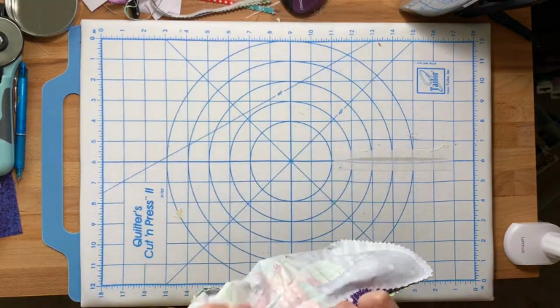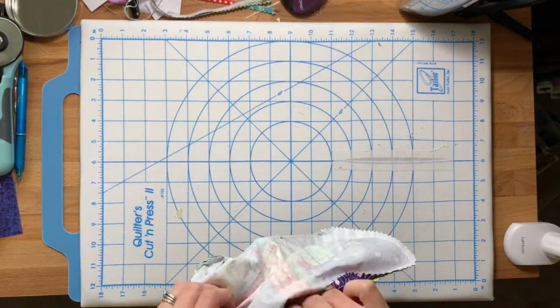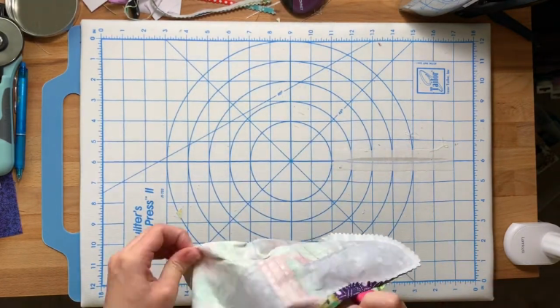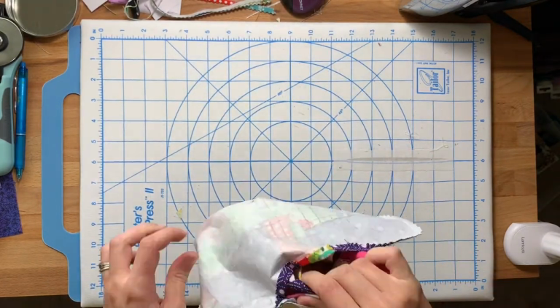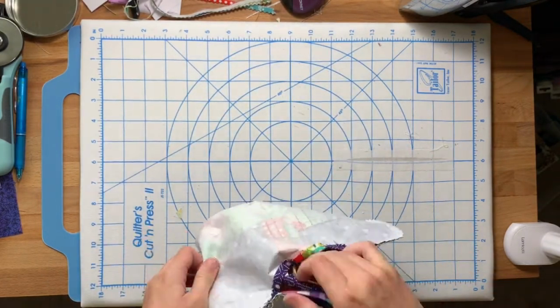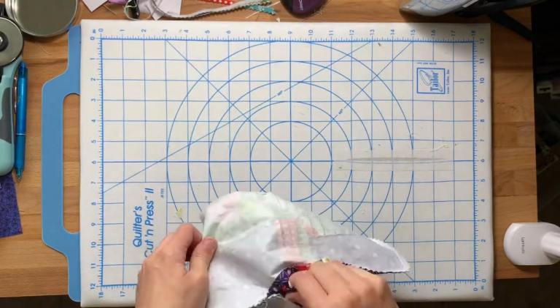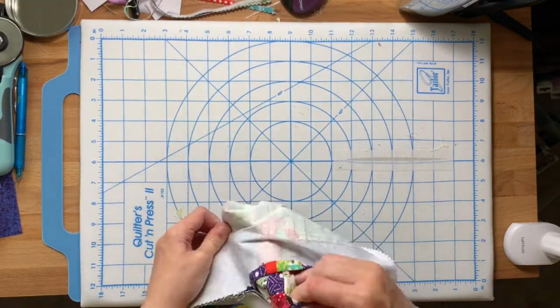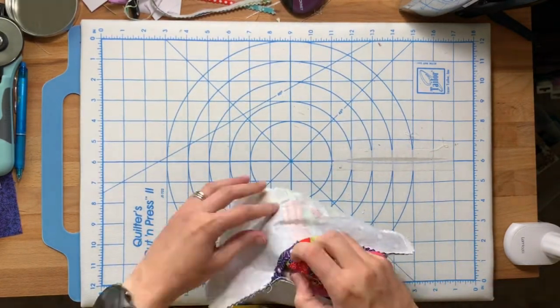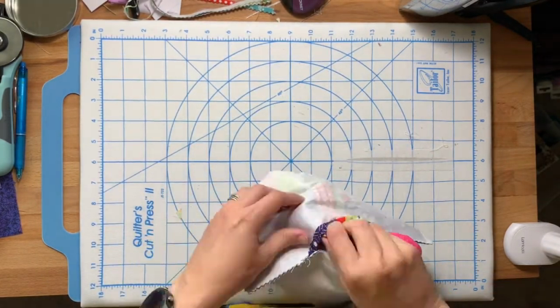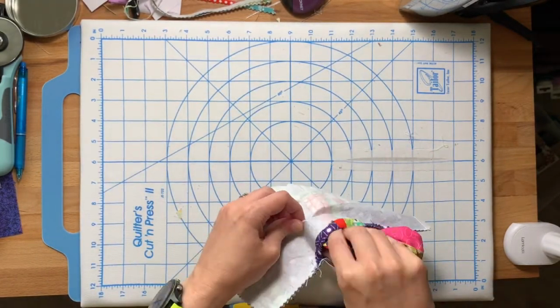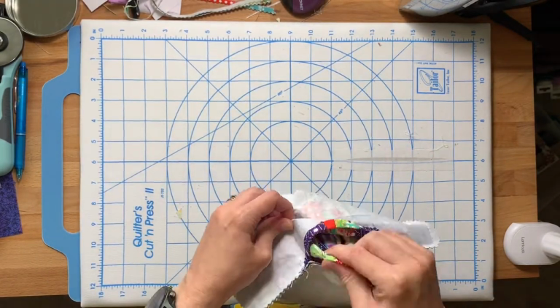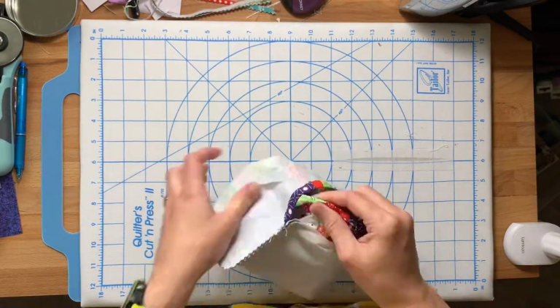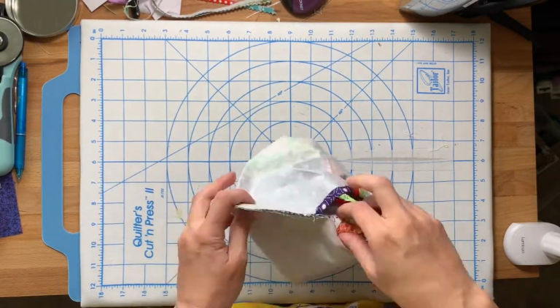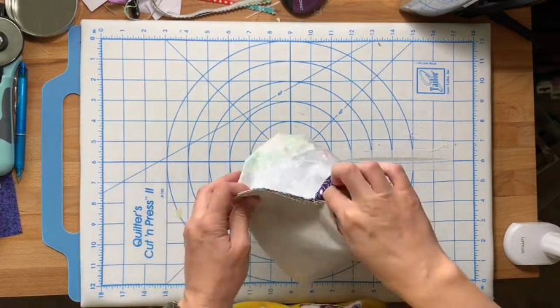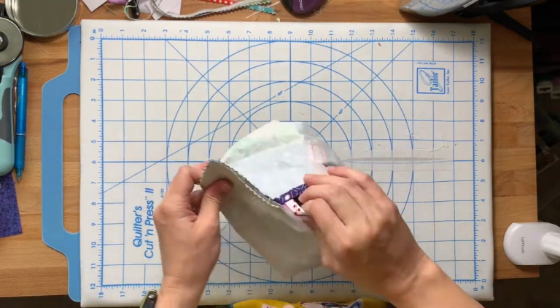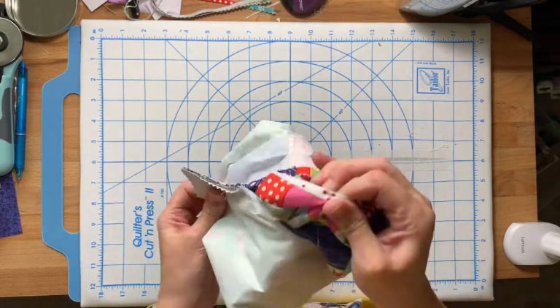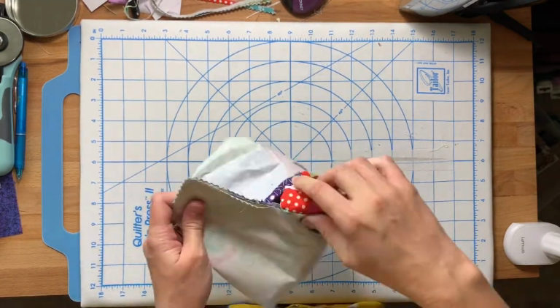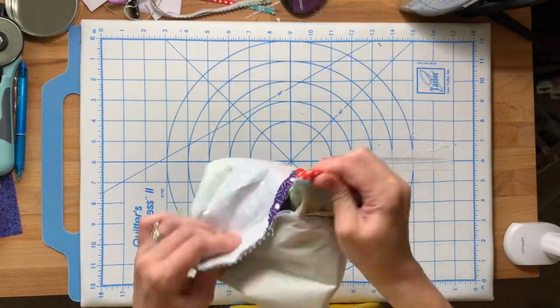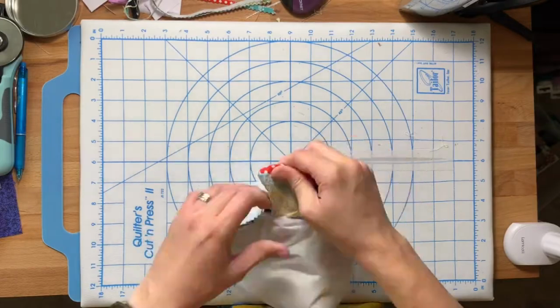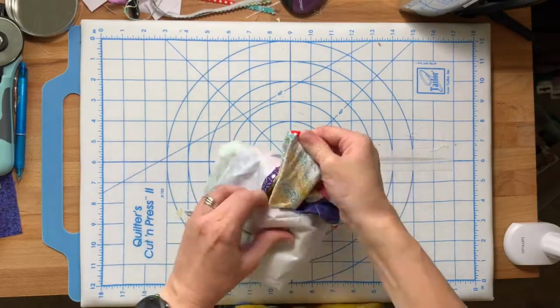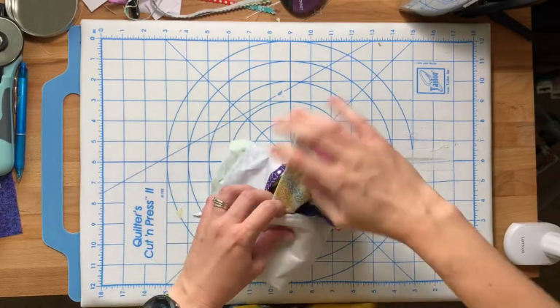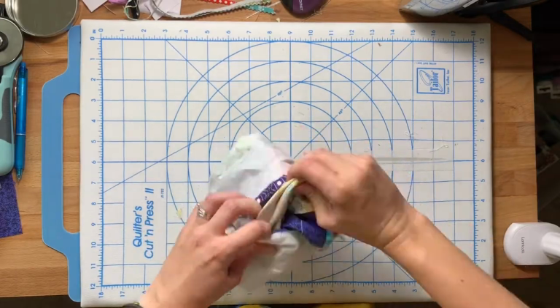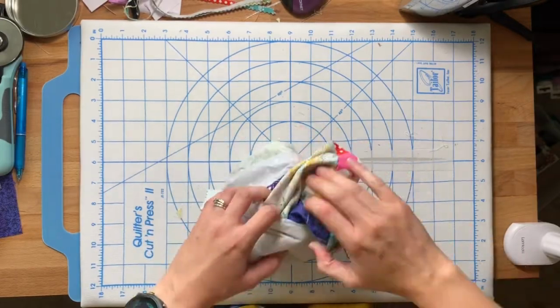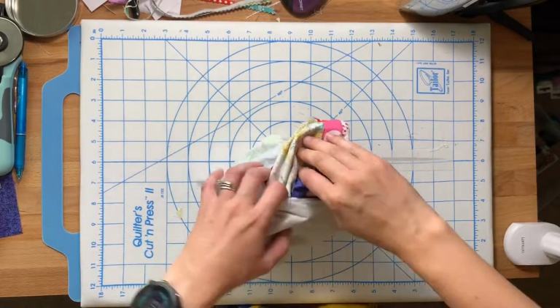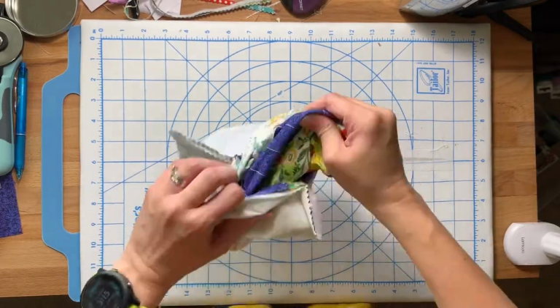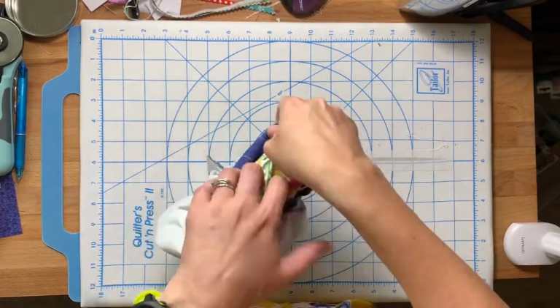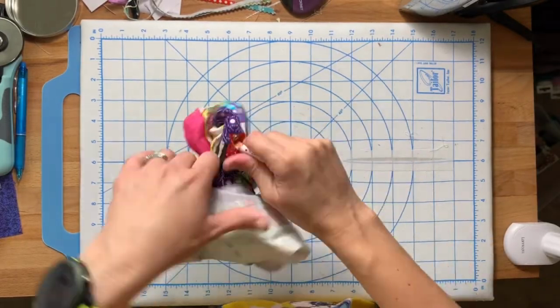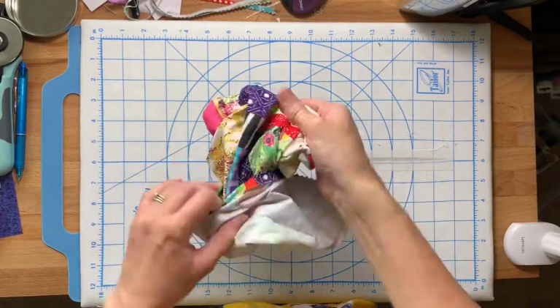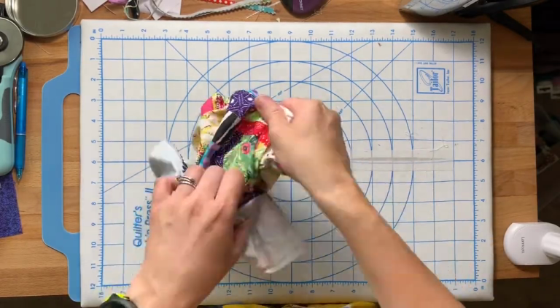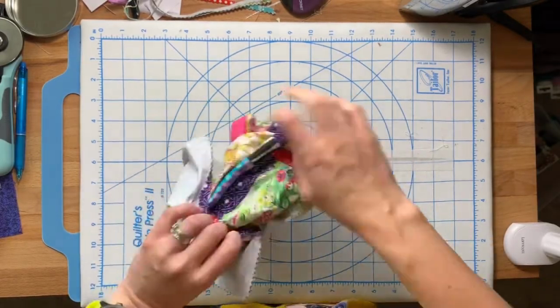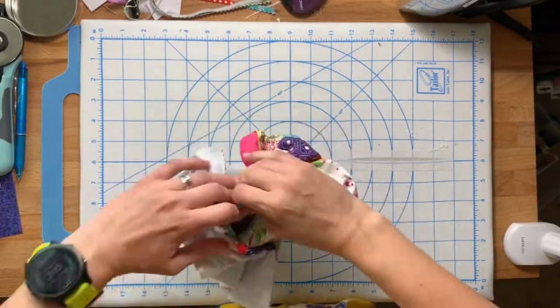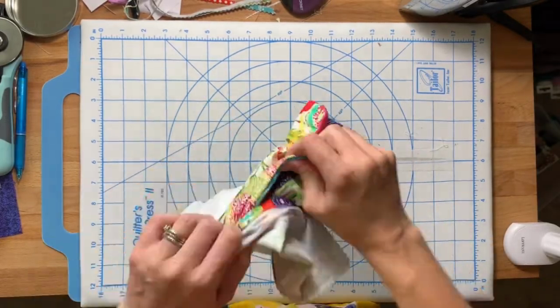Once you've gotten everything clipped how you want, go ahead and flip everything right side out.